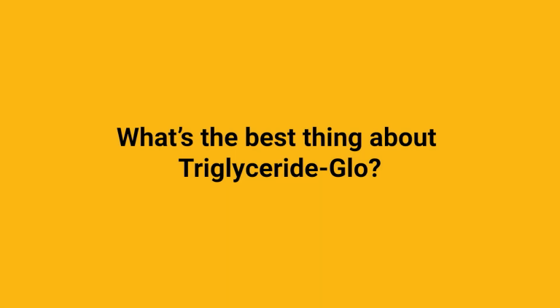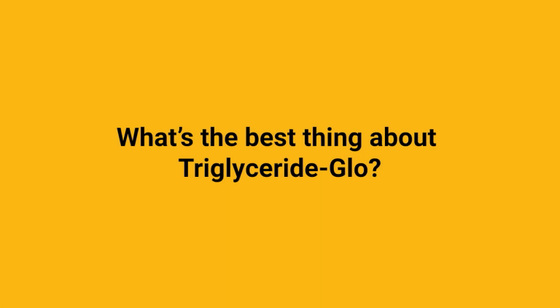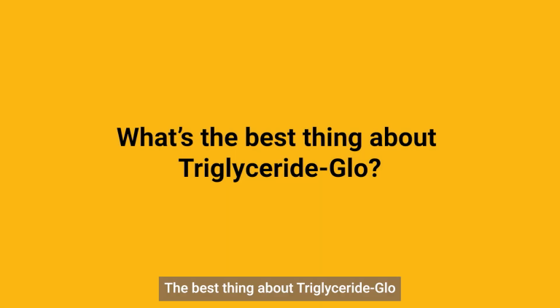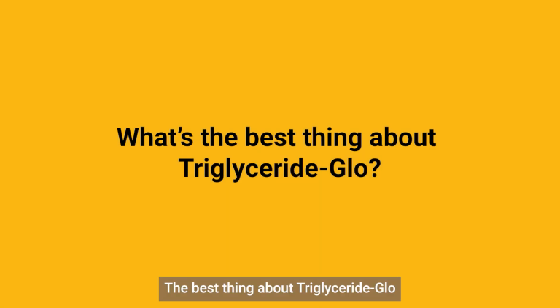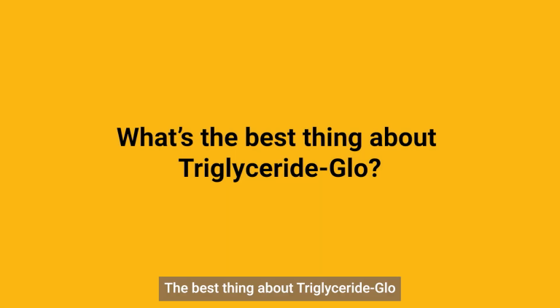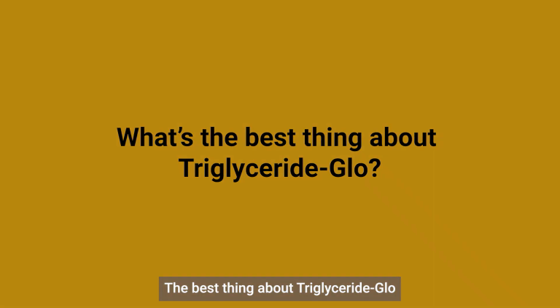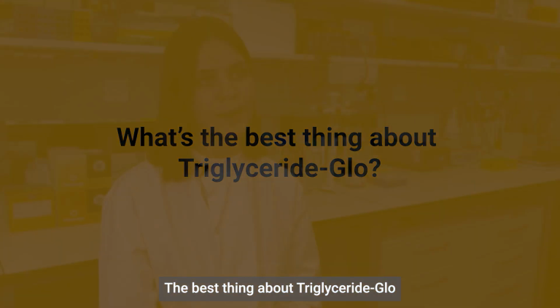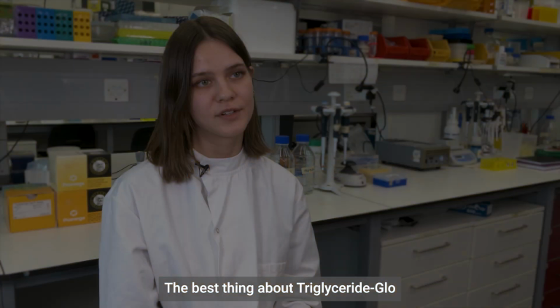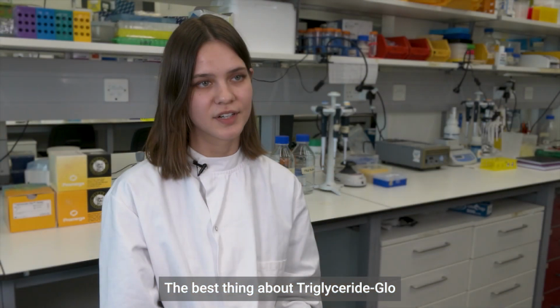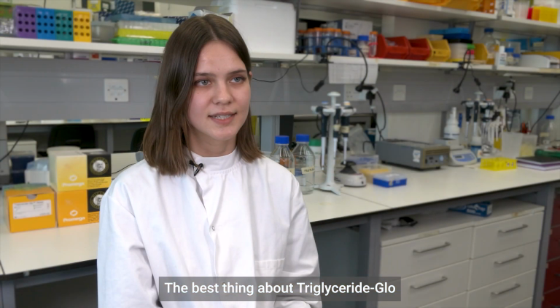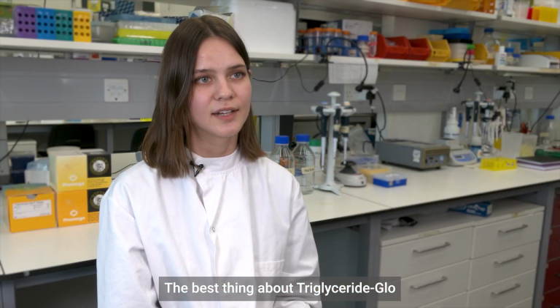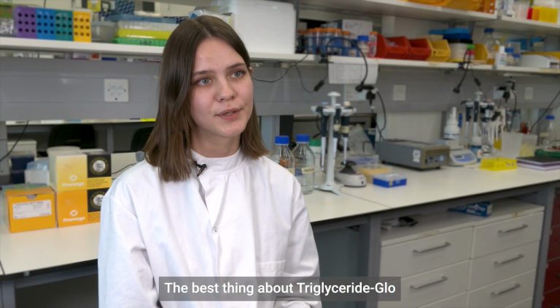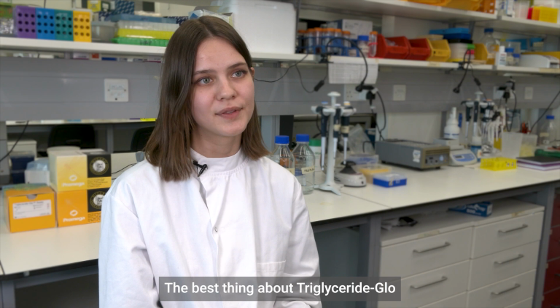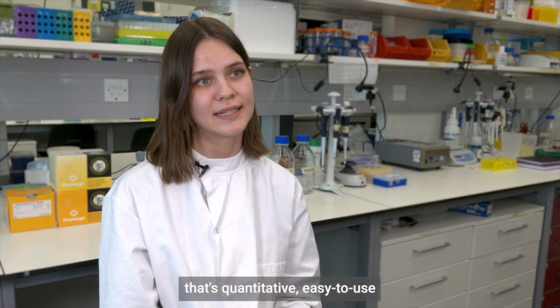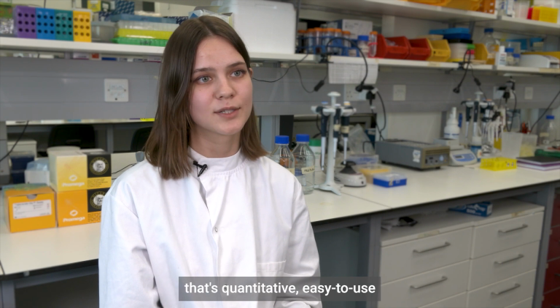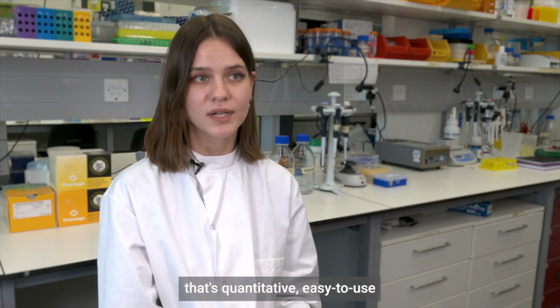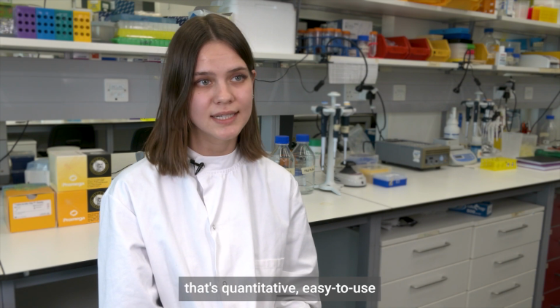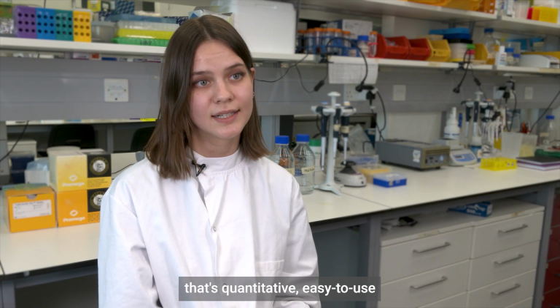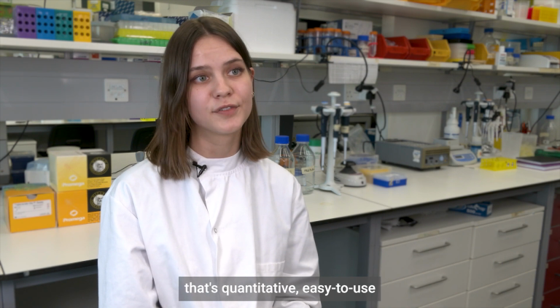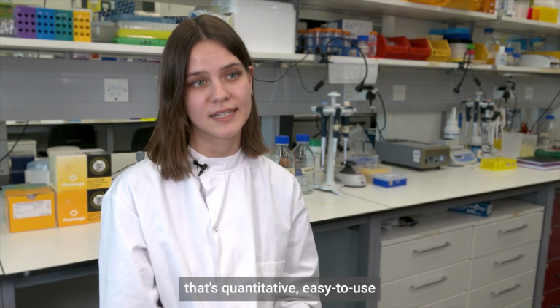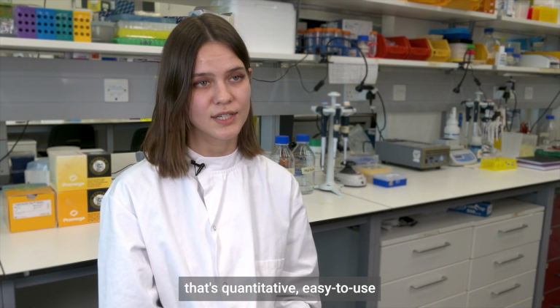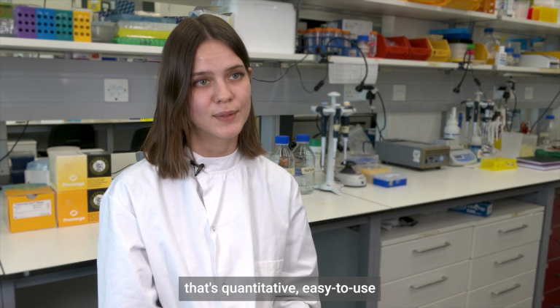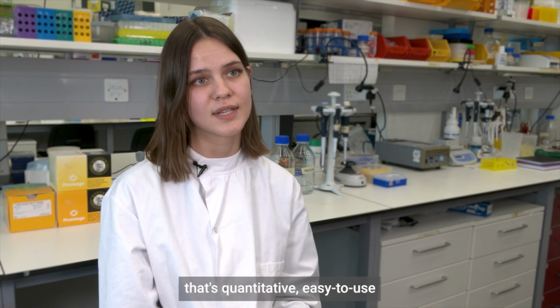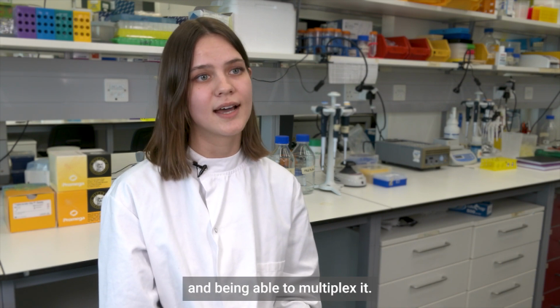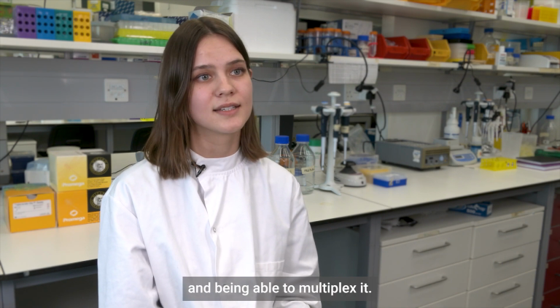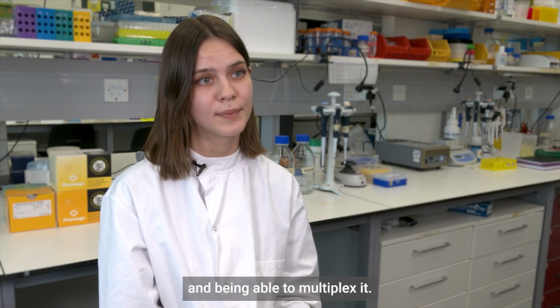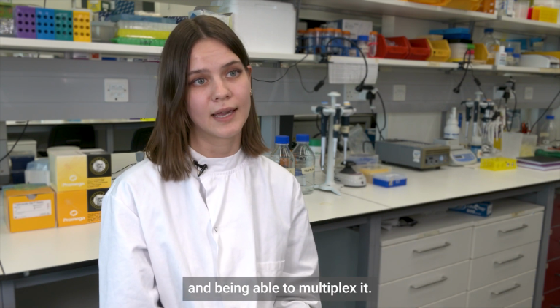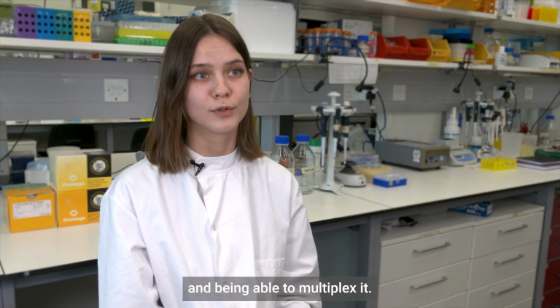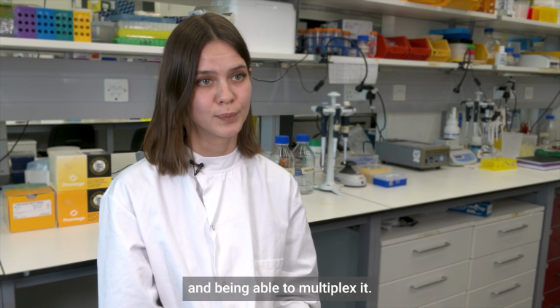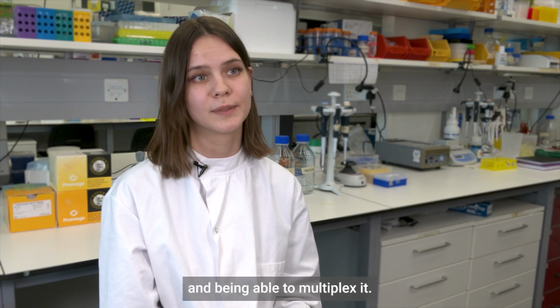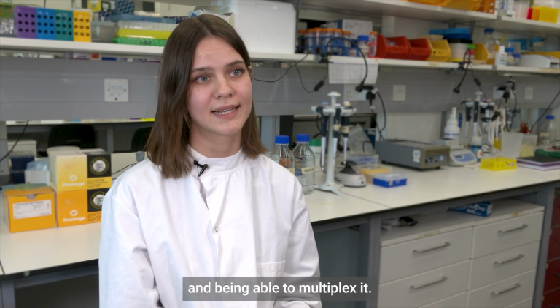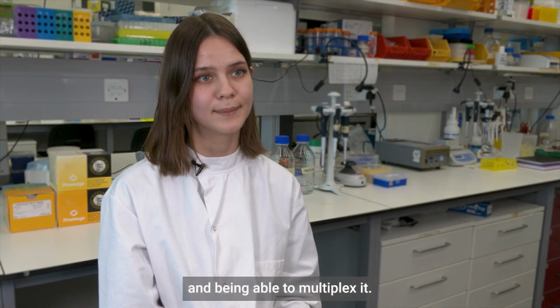The best thing about Triglyceride Glow is that it's quantitative, easy to use, and you're able to multiplex it.